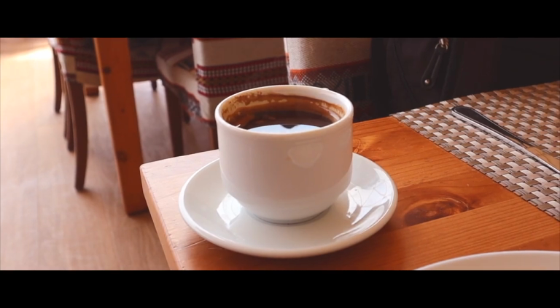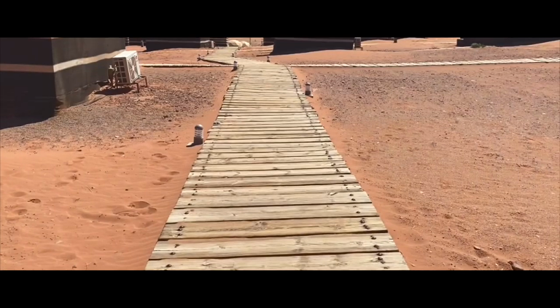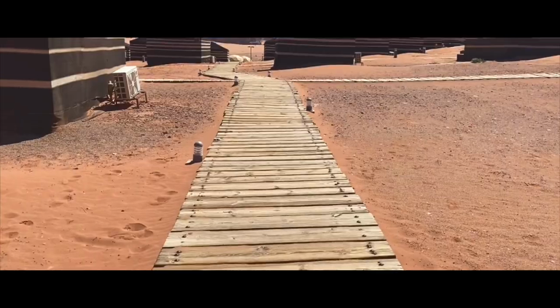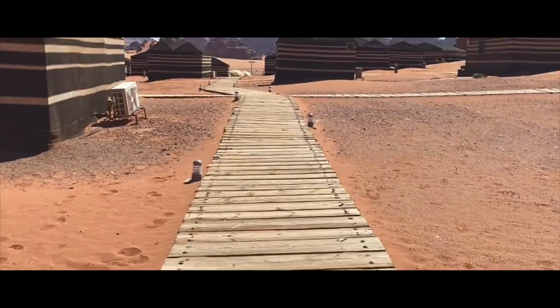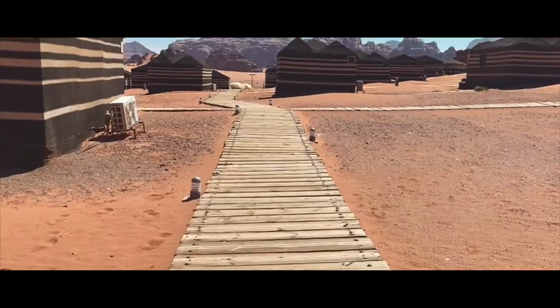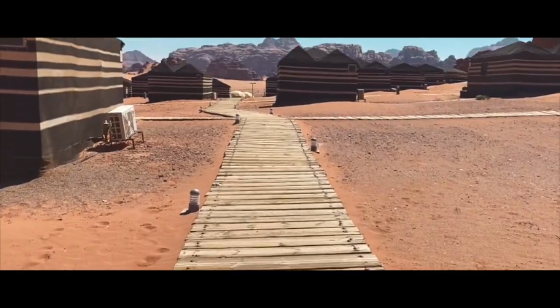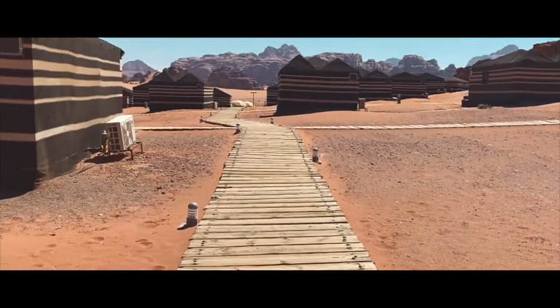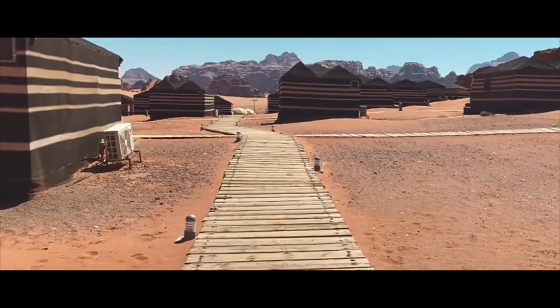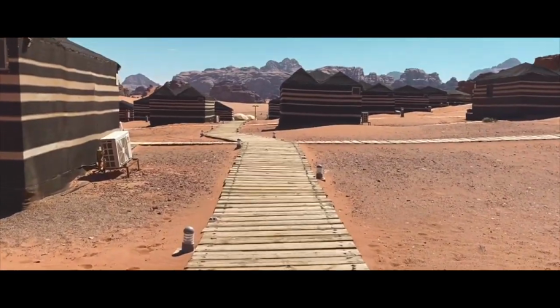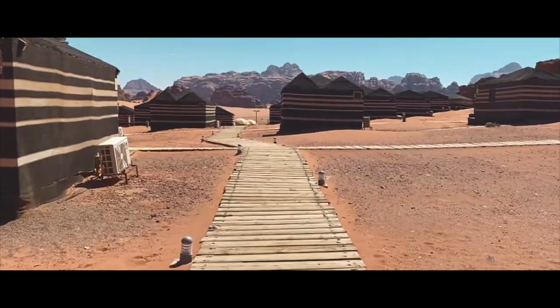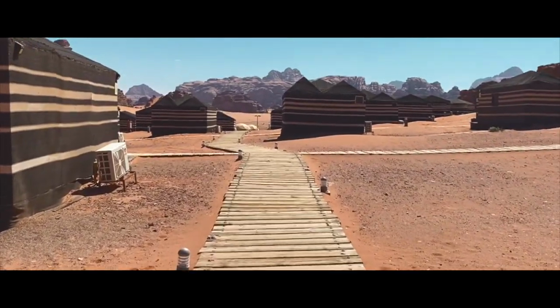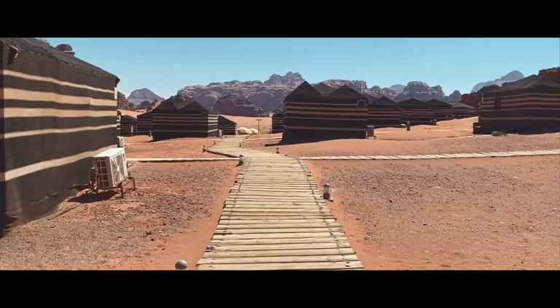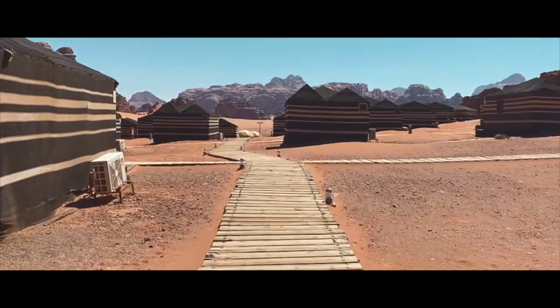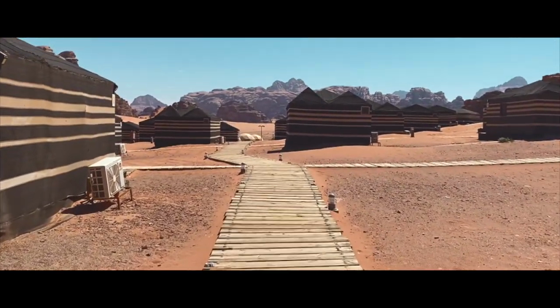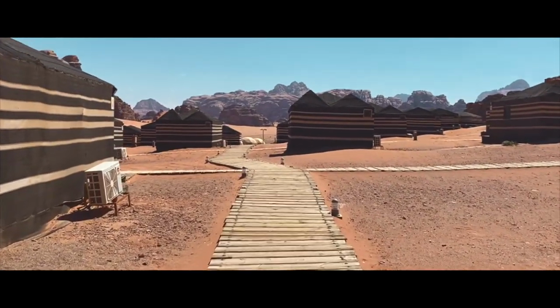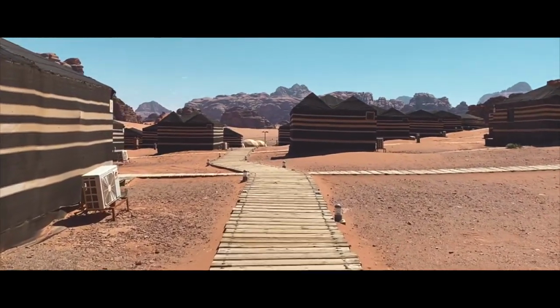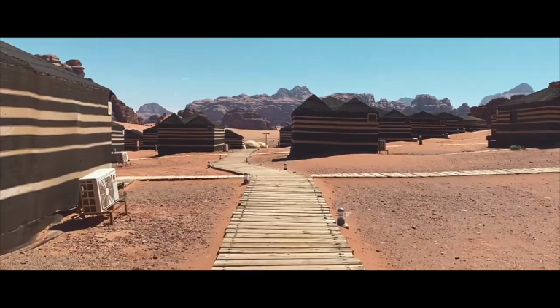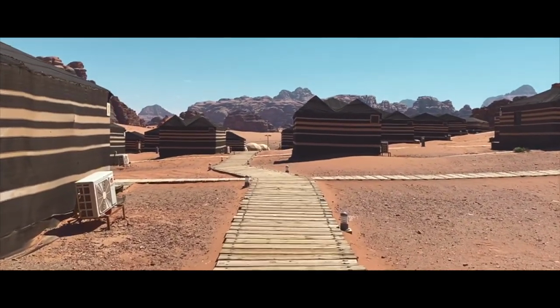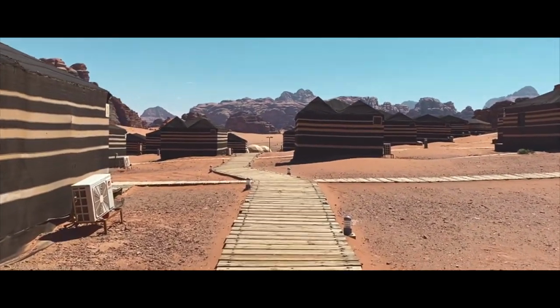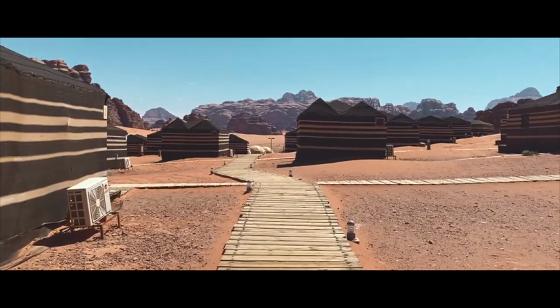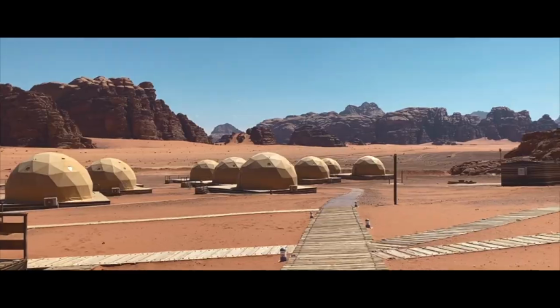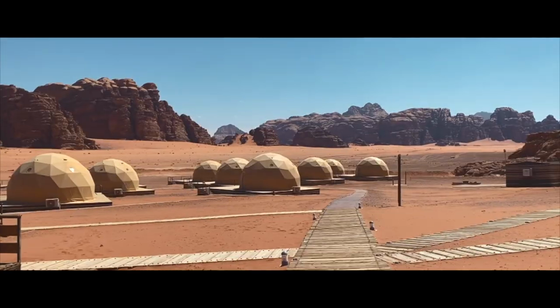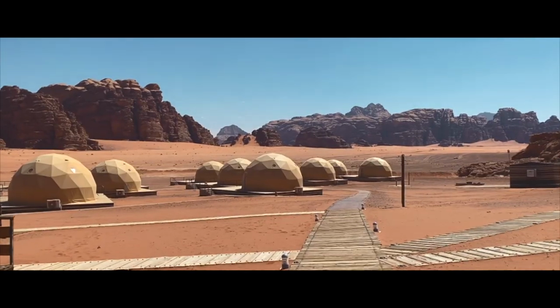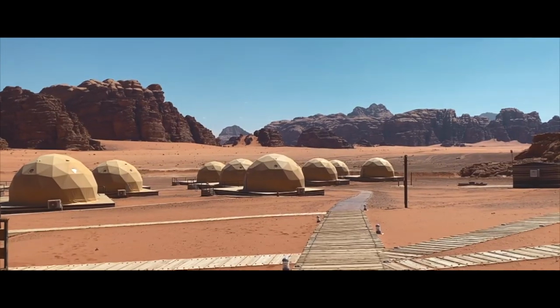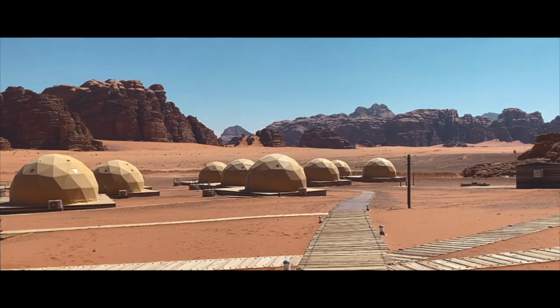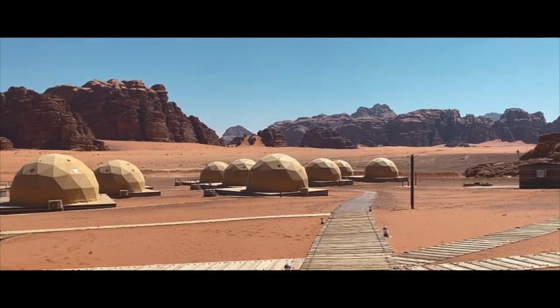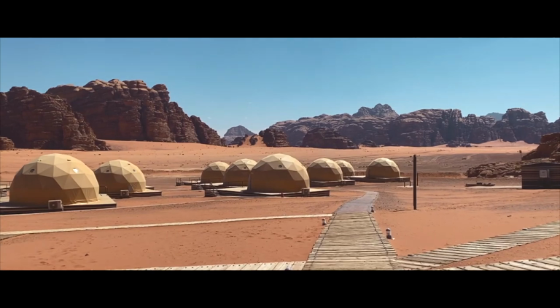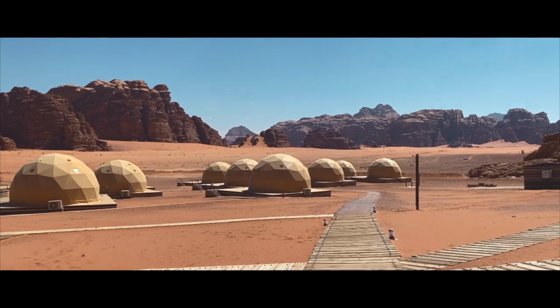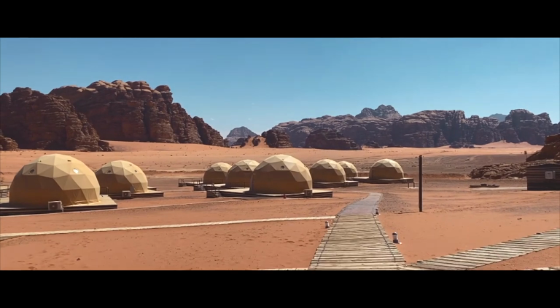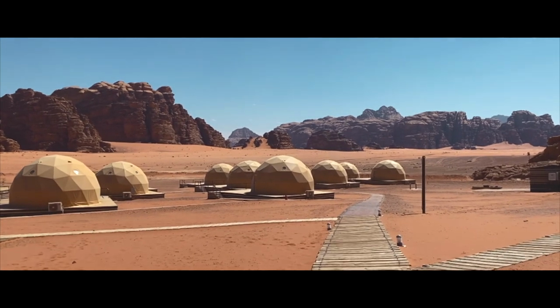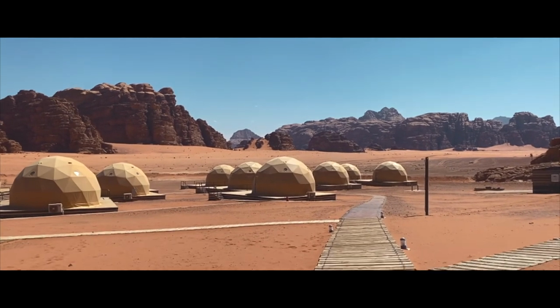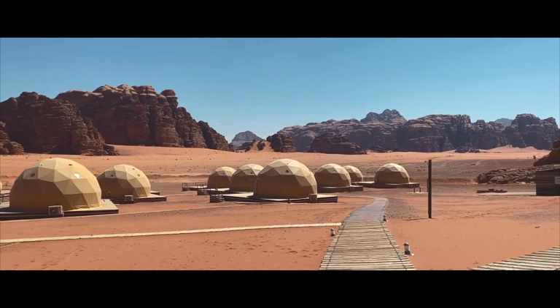We stayed at Sun City Camp, a hotel that offers both a traditional Bedouin camp experience and bubble hotel rooms as if you're out on Mars.